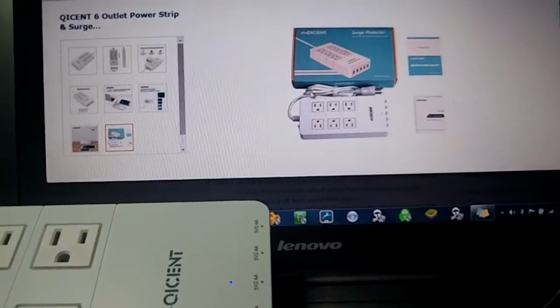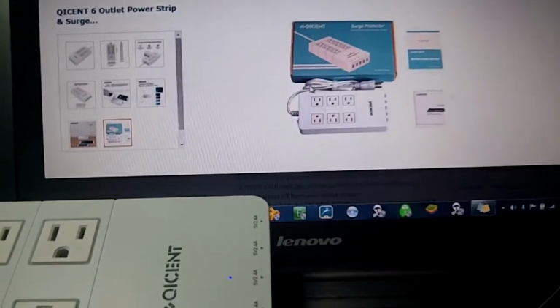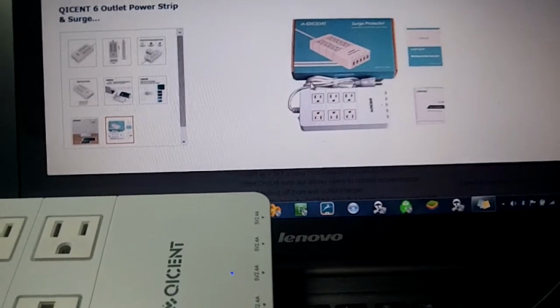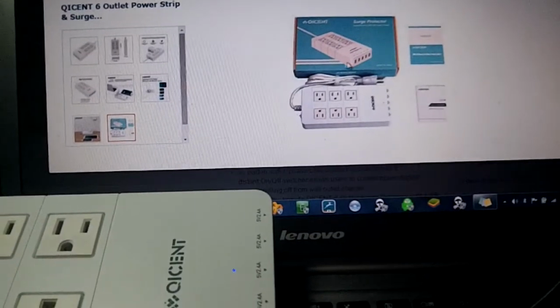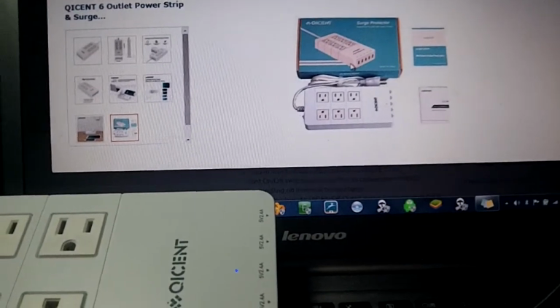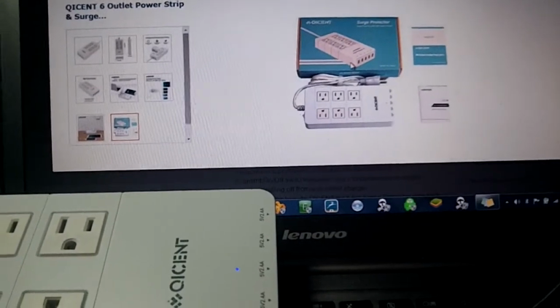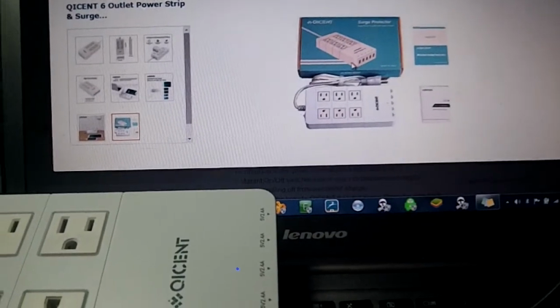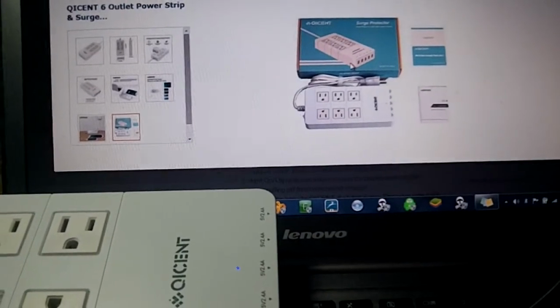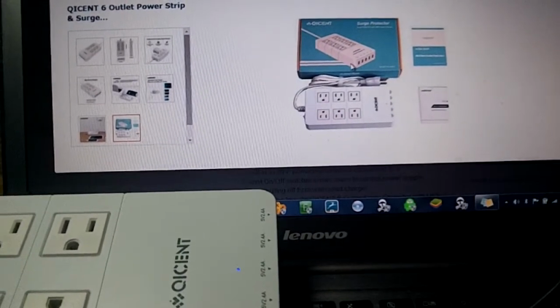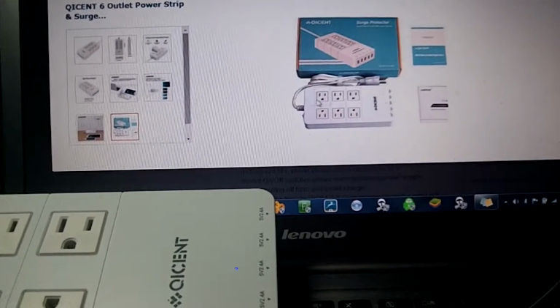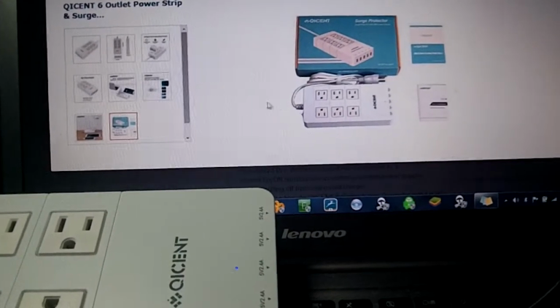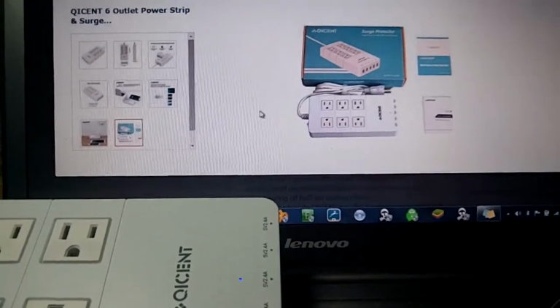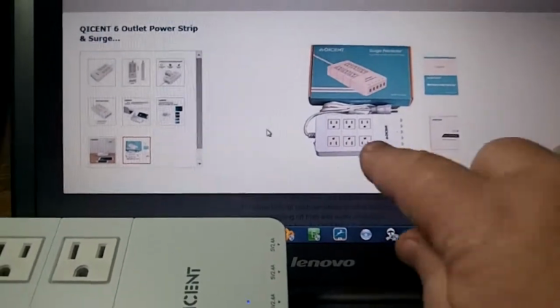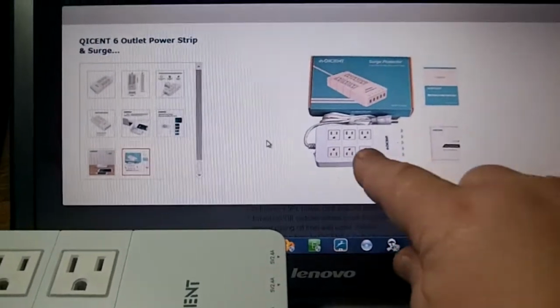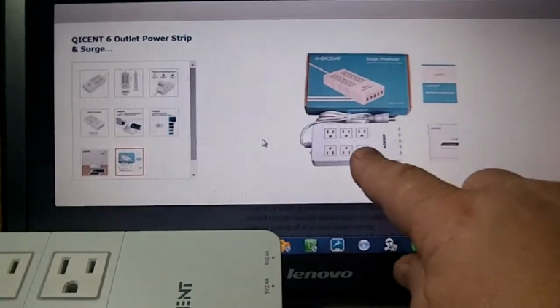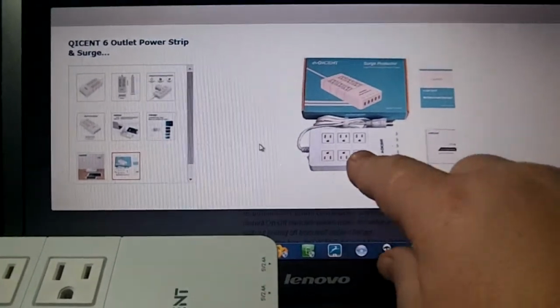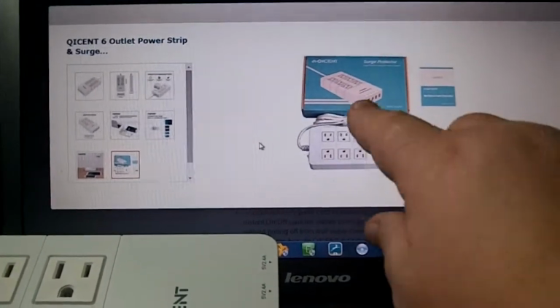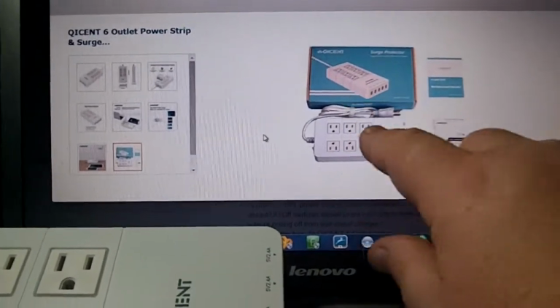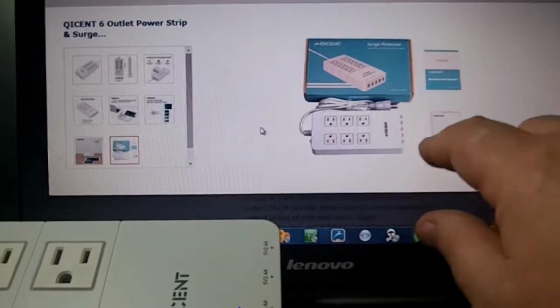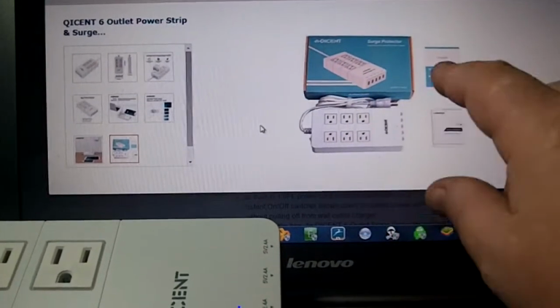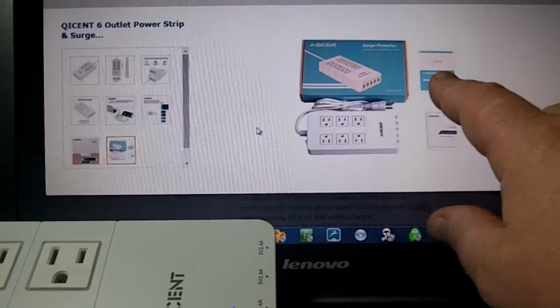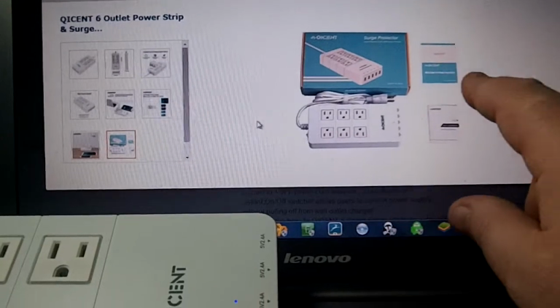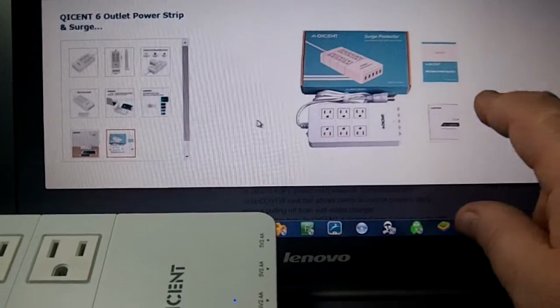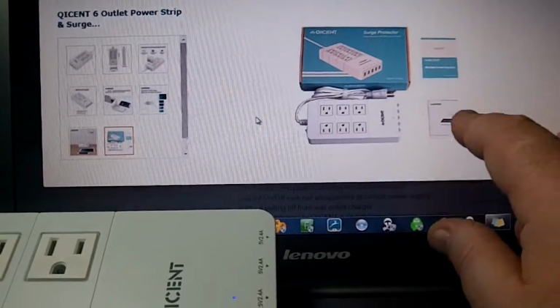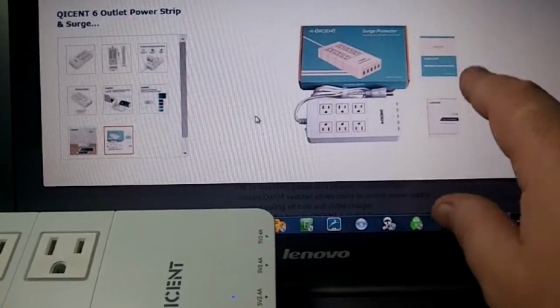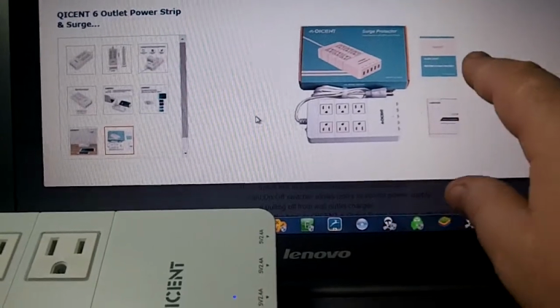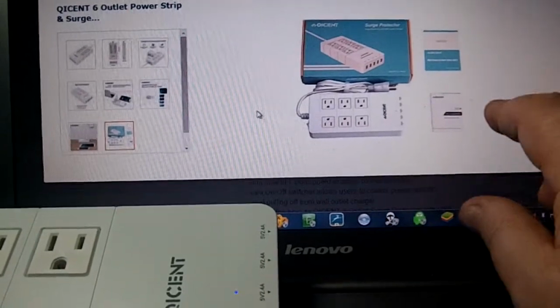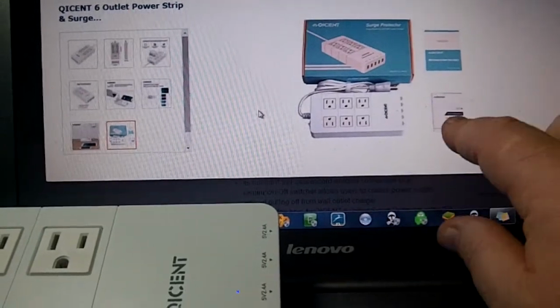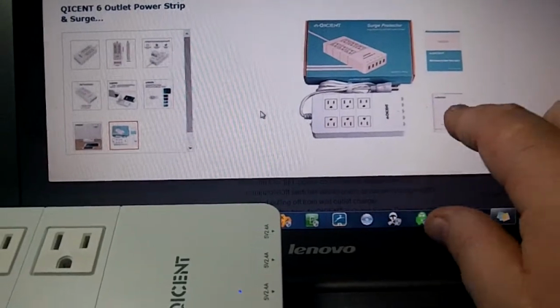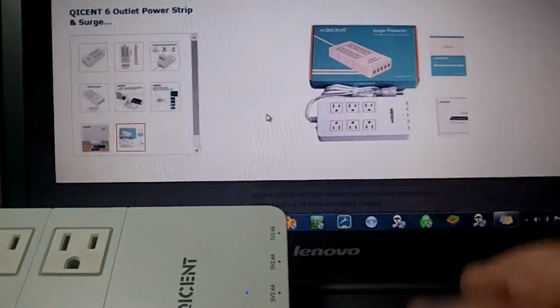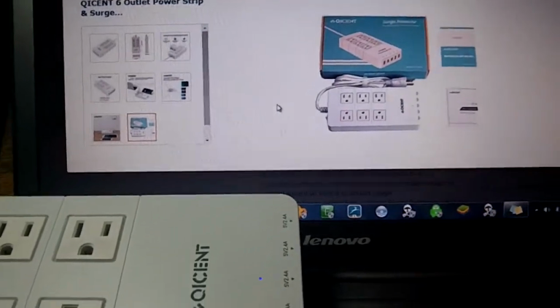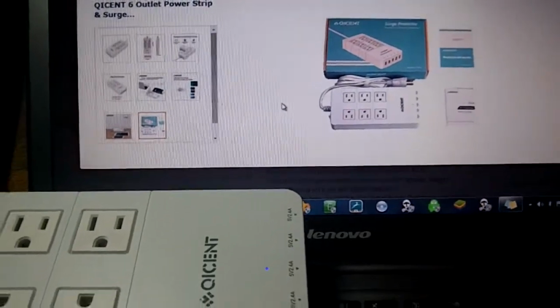Here's what you get in the package: the unit itself in the box, a little card, and the owner's manual.